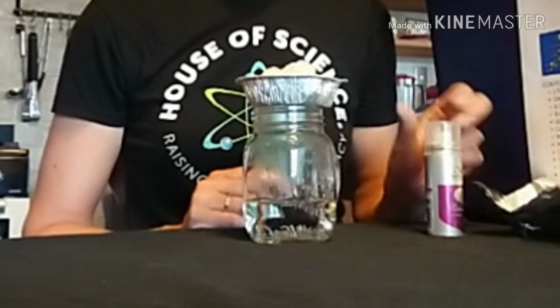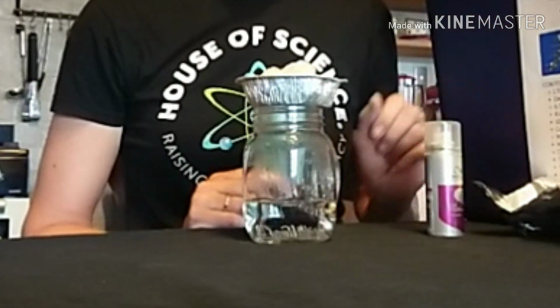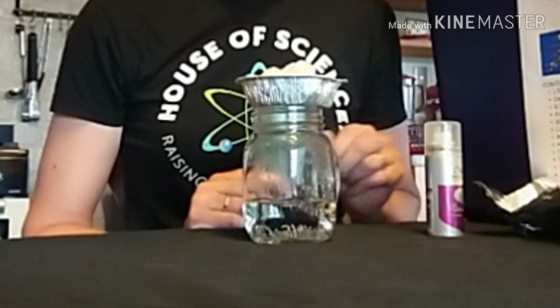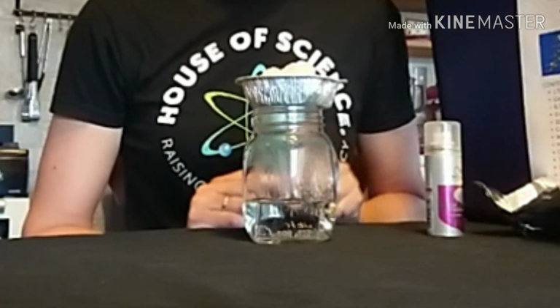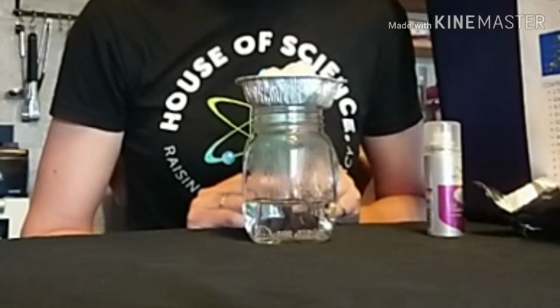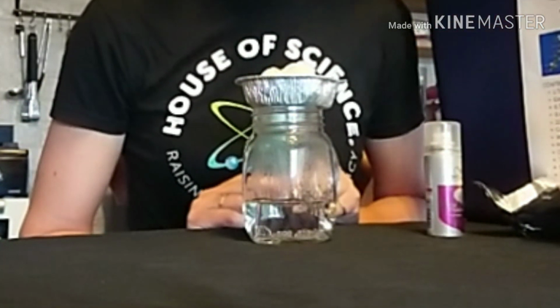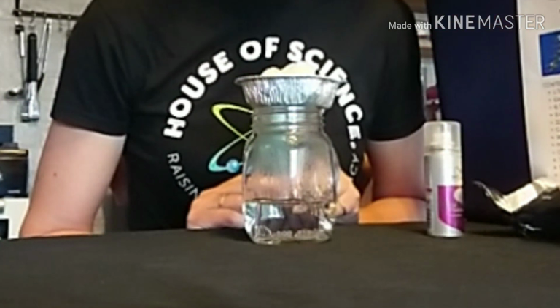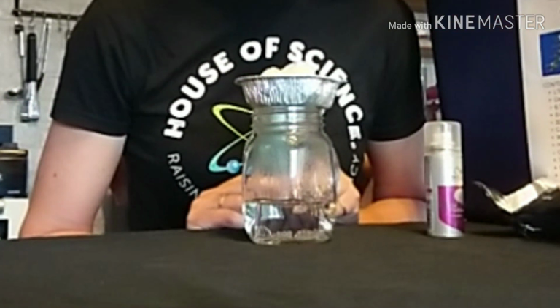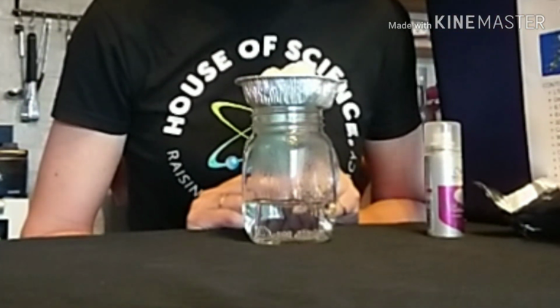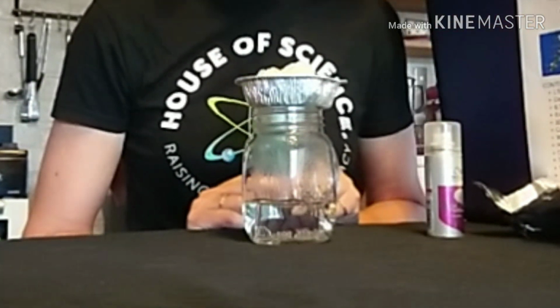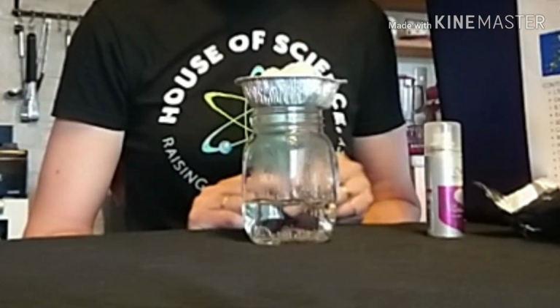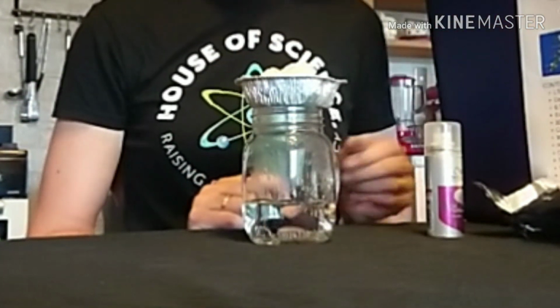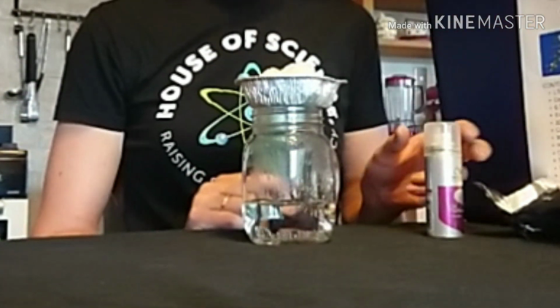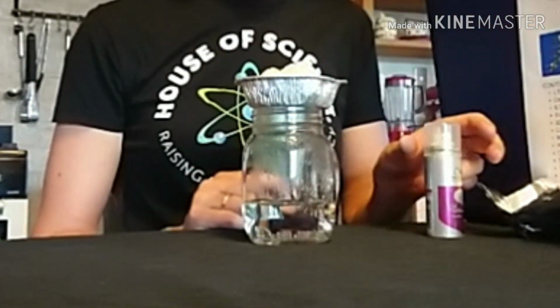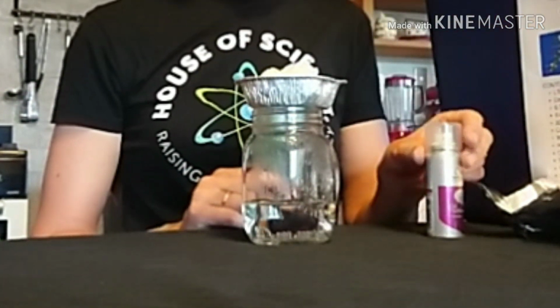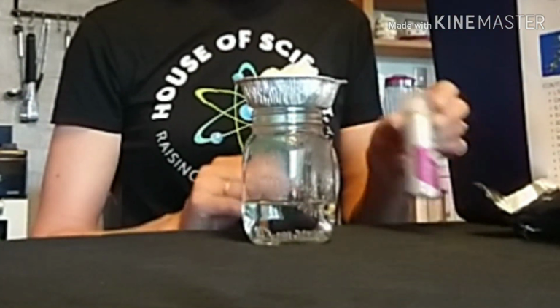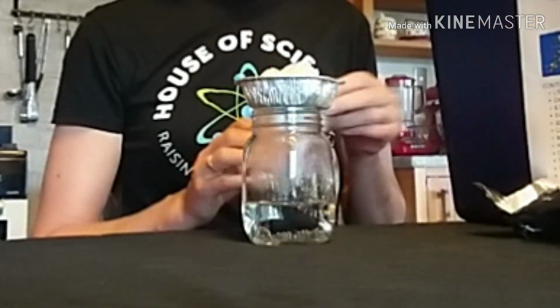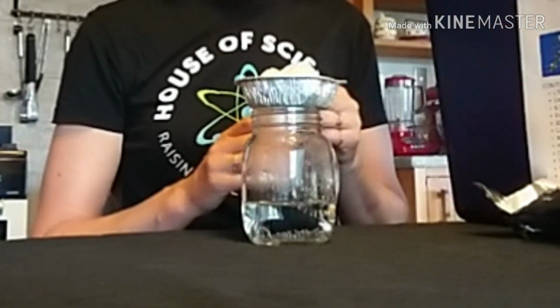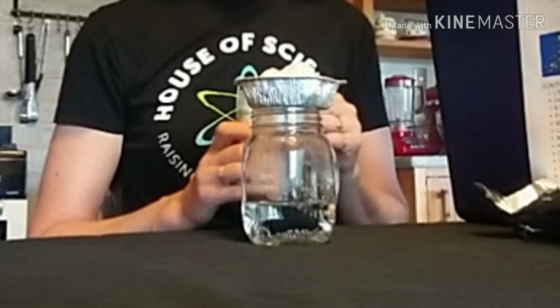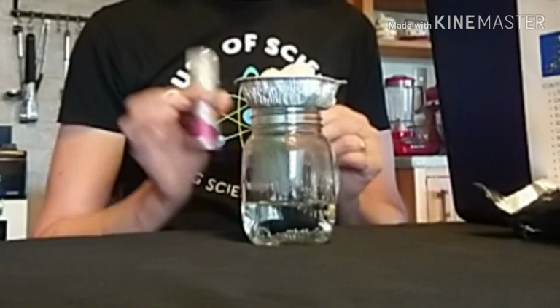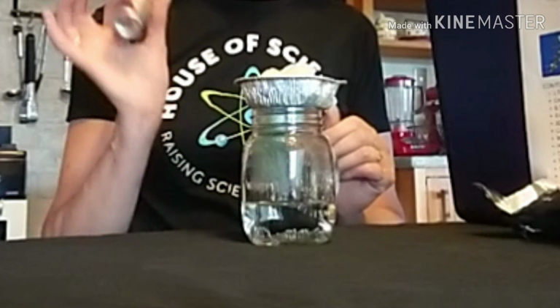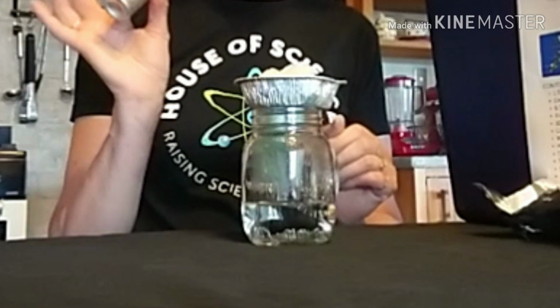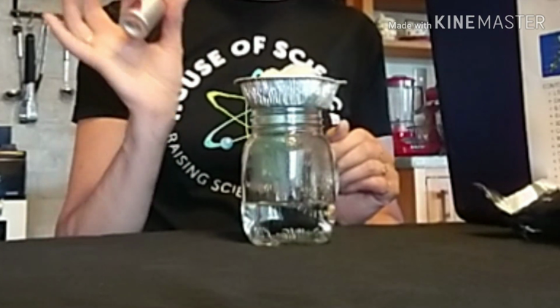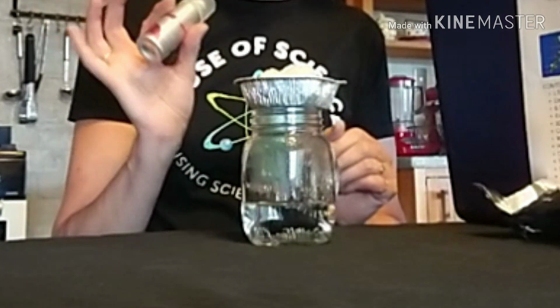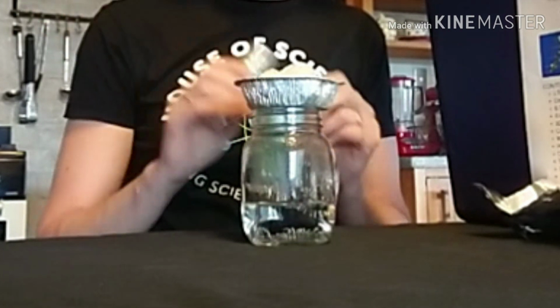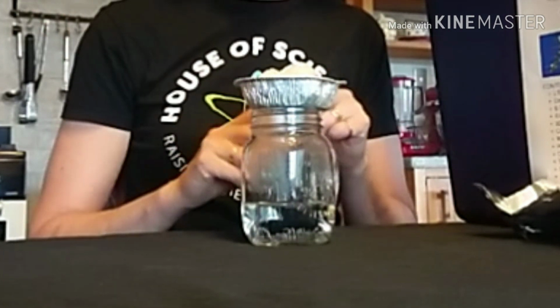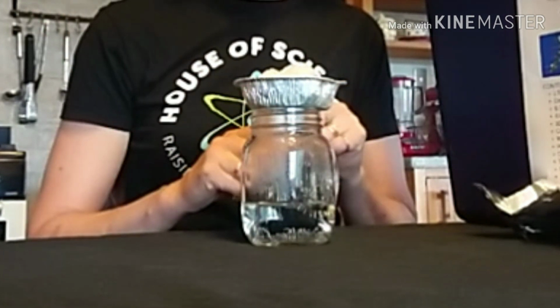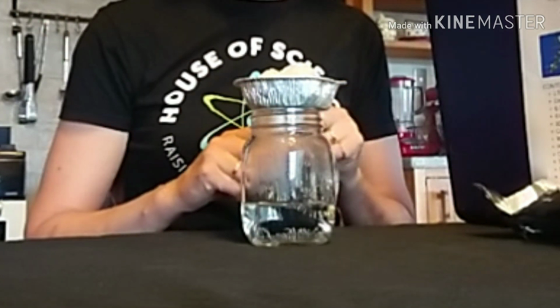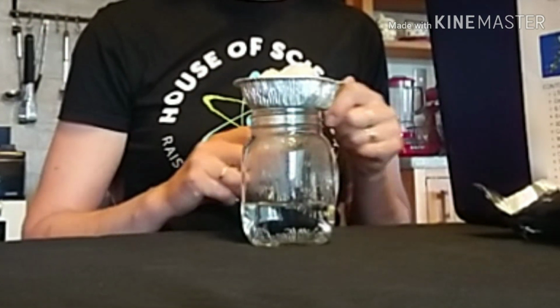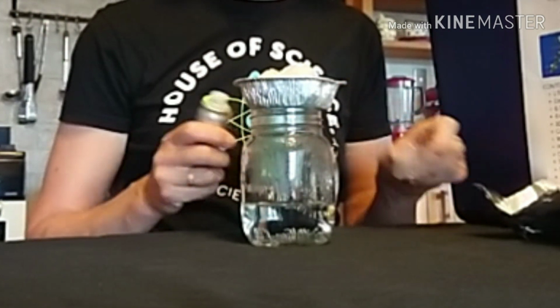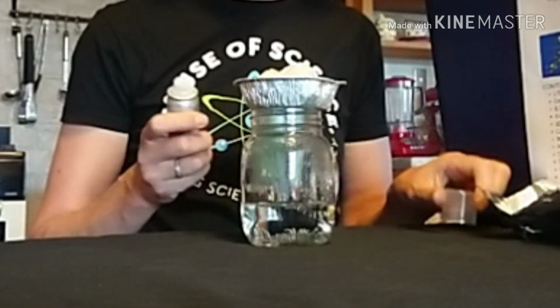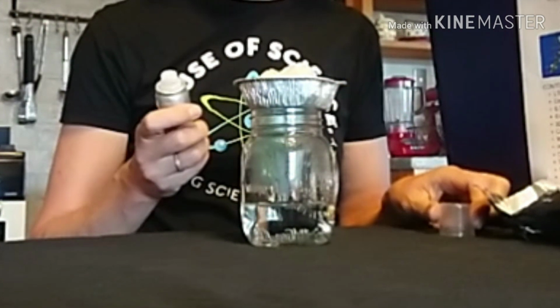Now after about 20 or 30 seconds, you're going to spray a little bit of the hairspray into the jar, but try not to lift the foil tray too long.